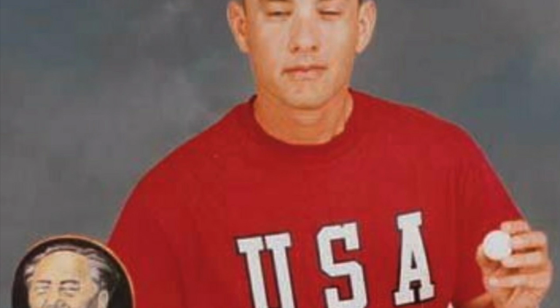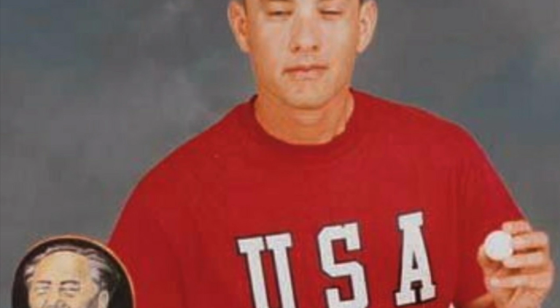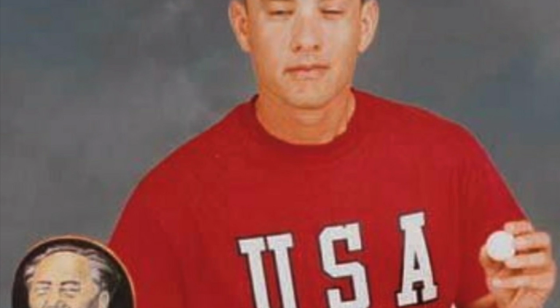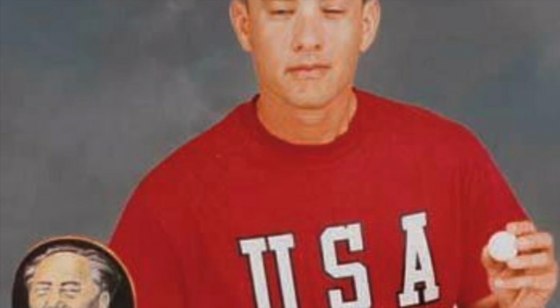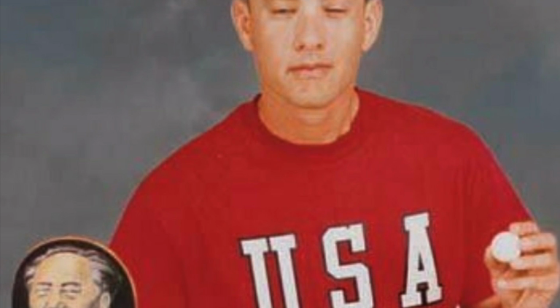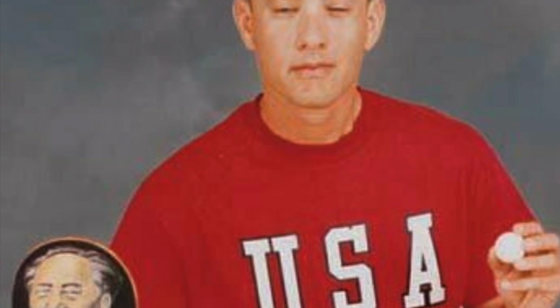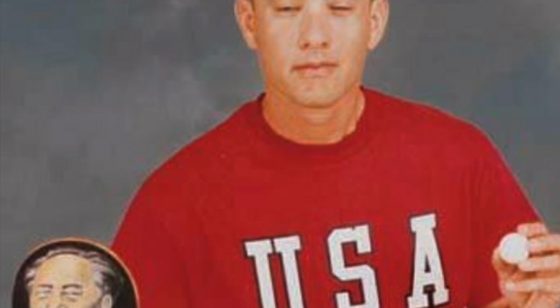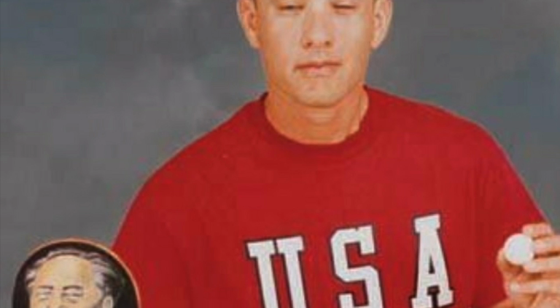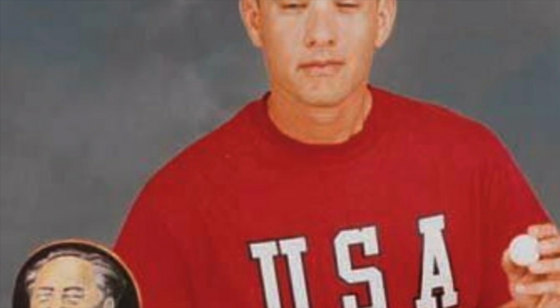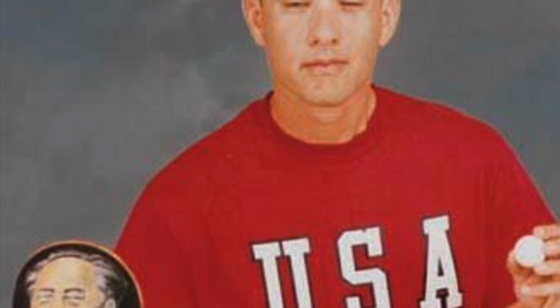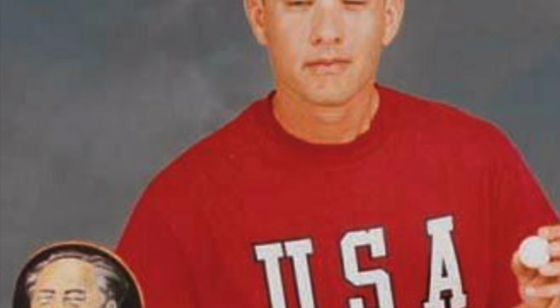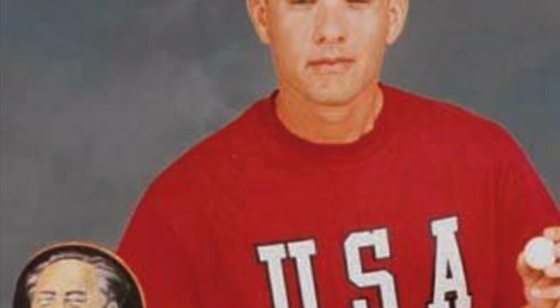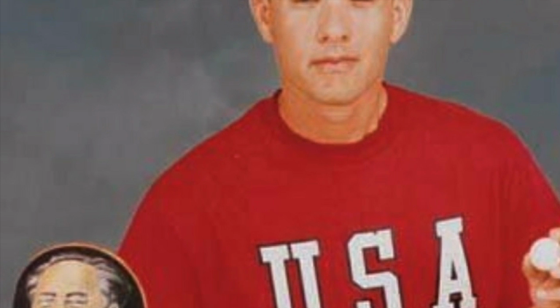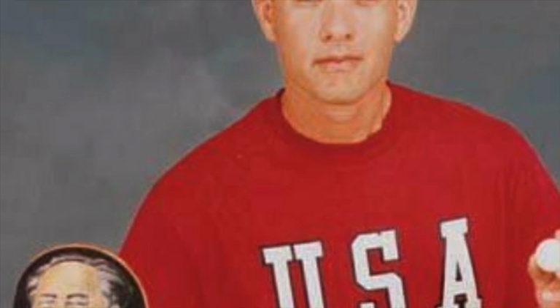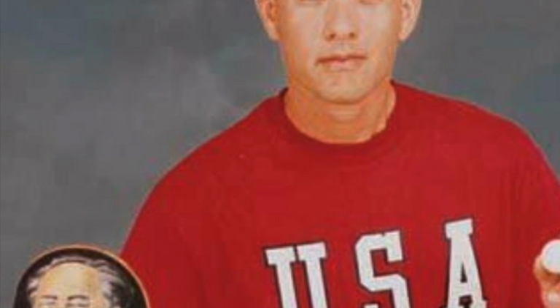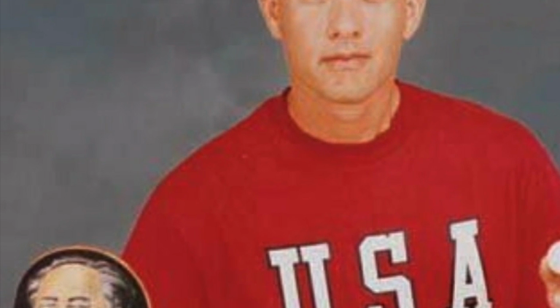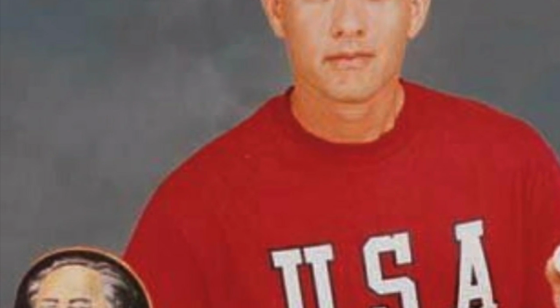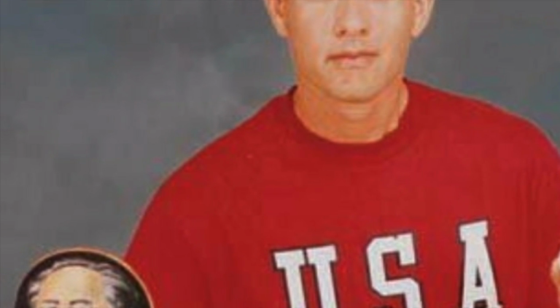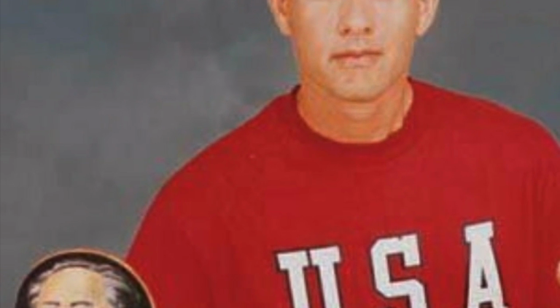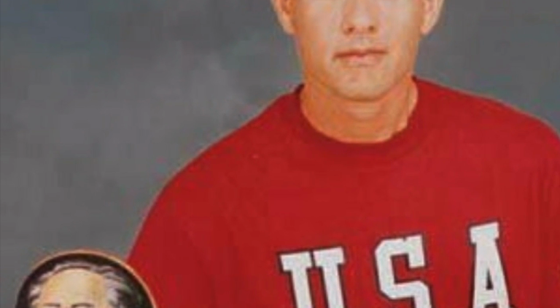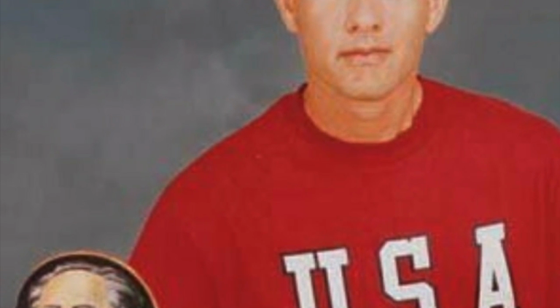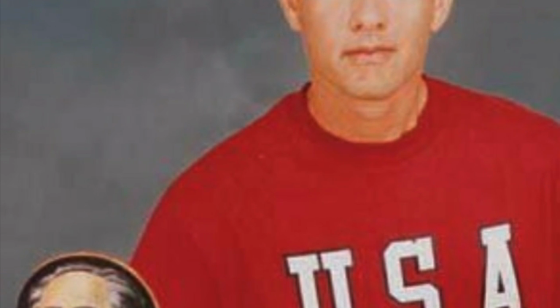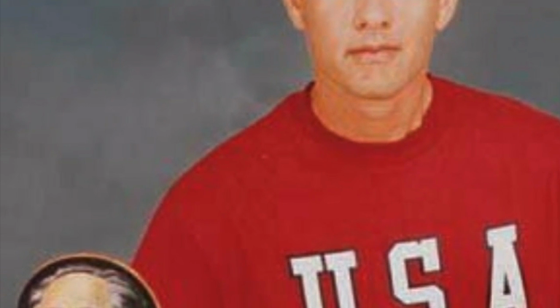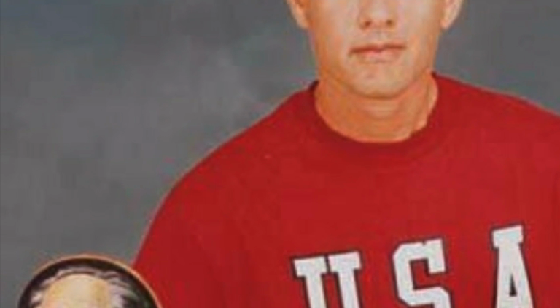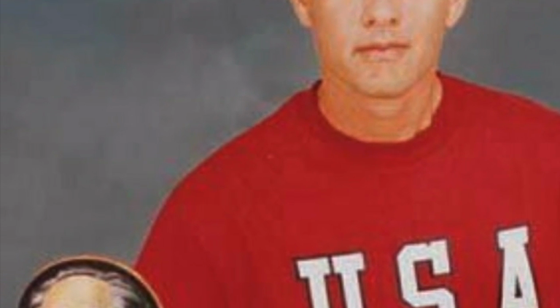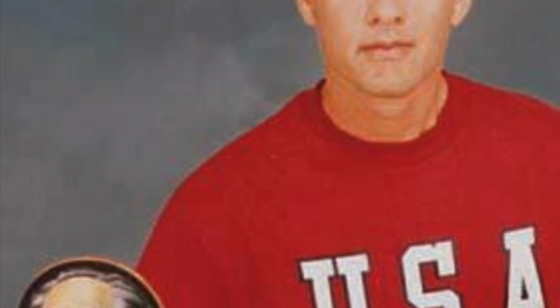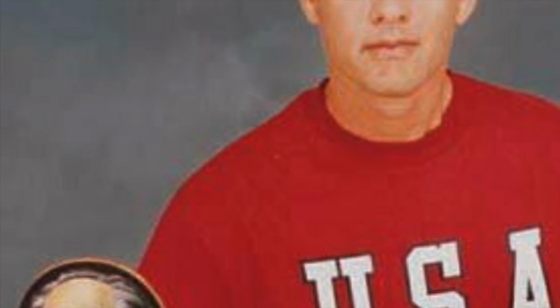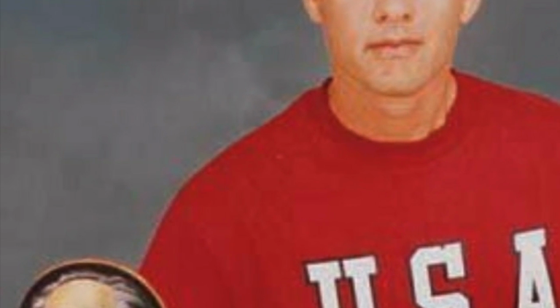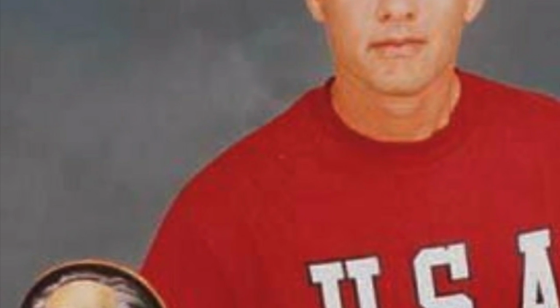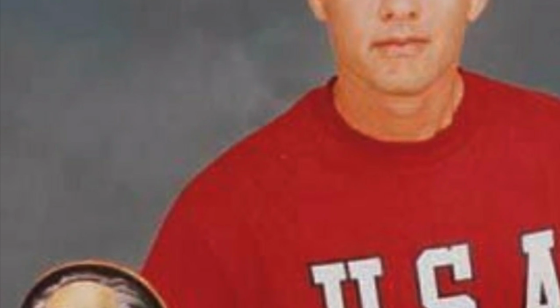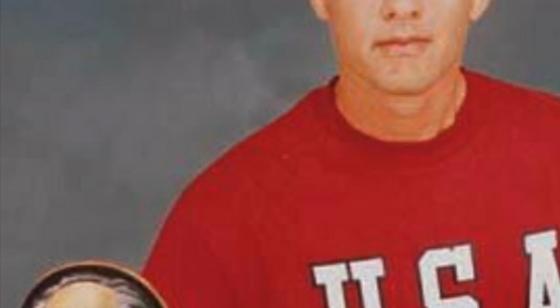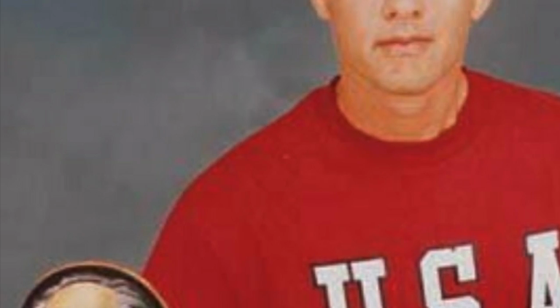Table tennis is played by first serving the ball over the net. The opponent returns the ball, and the first person to fail to return the ball loses the point.